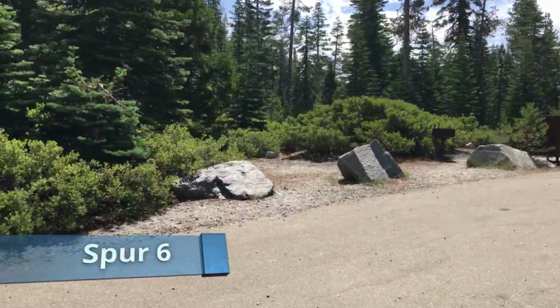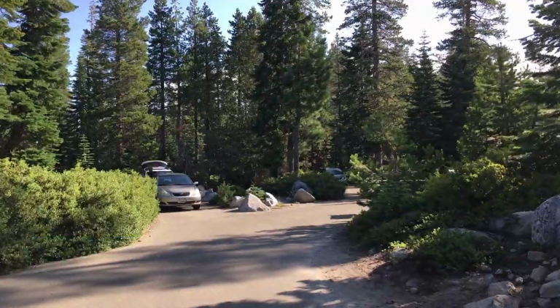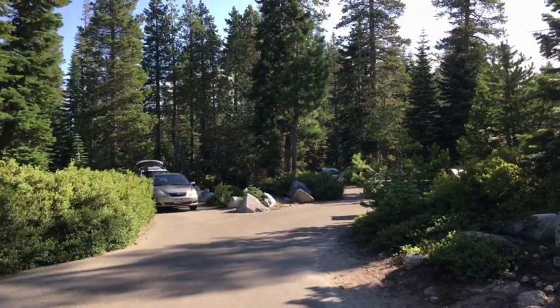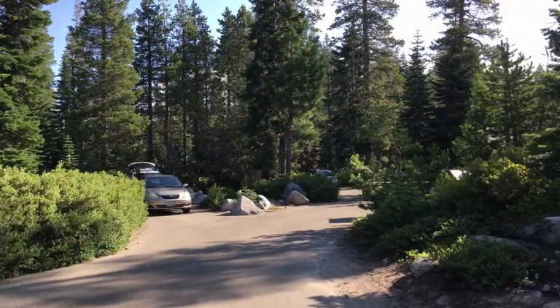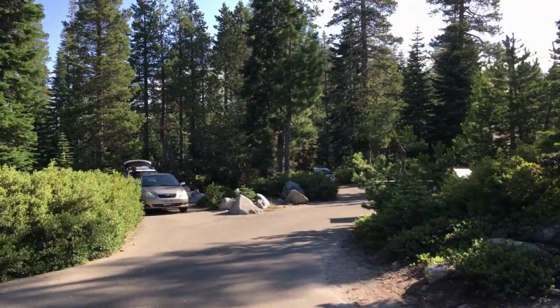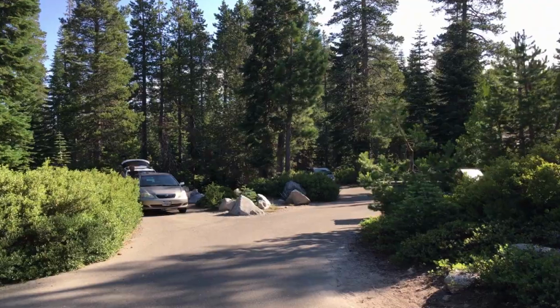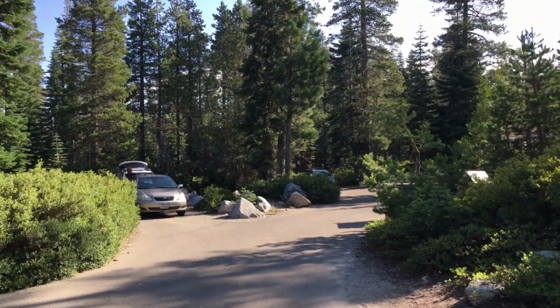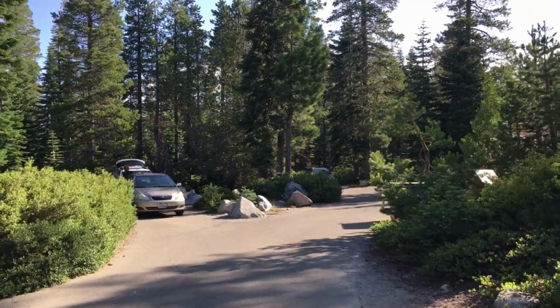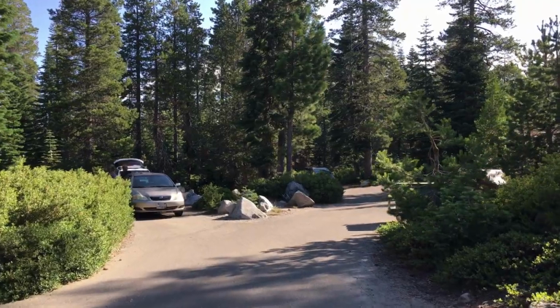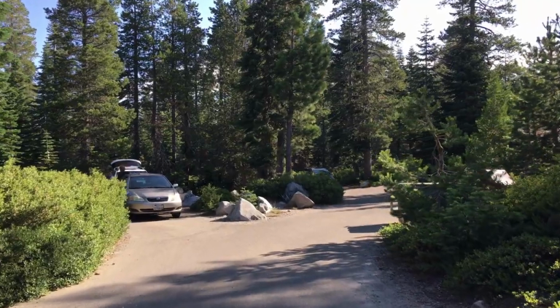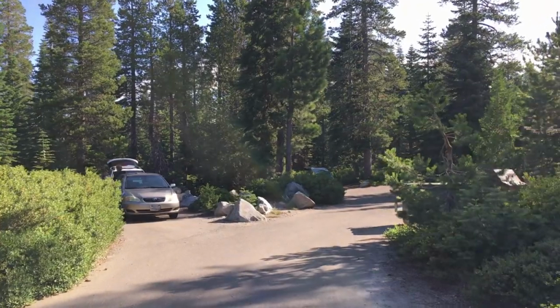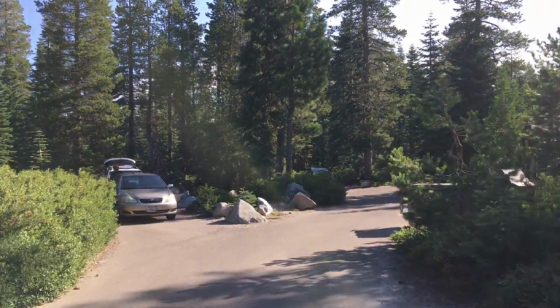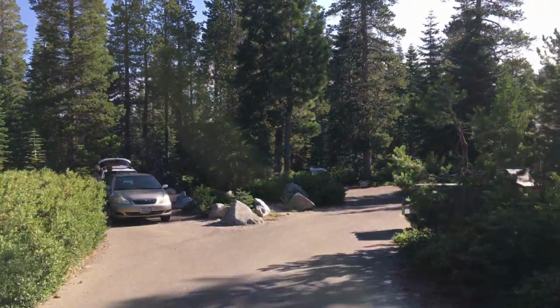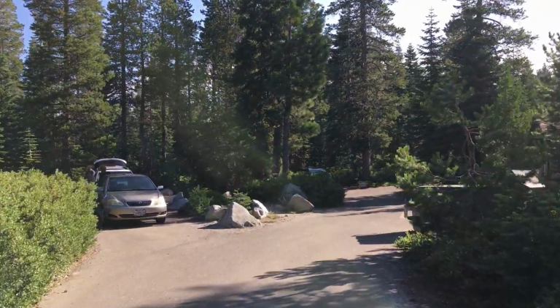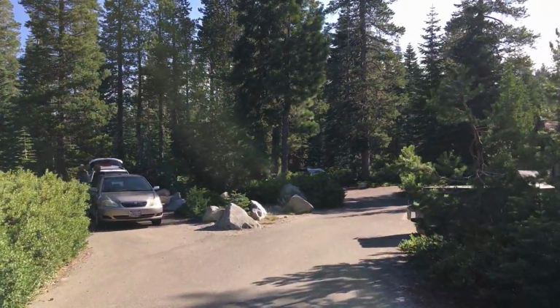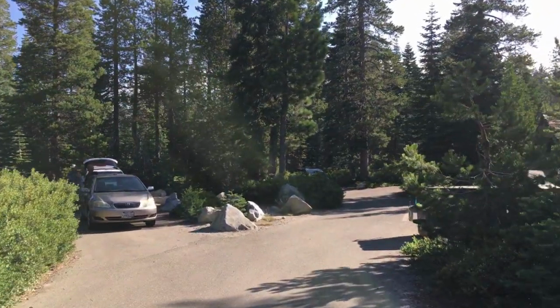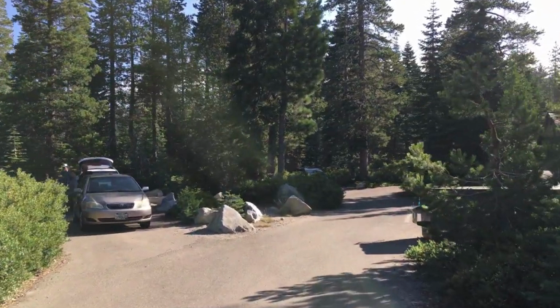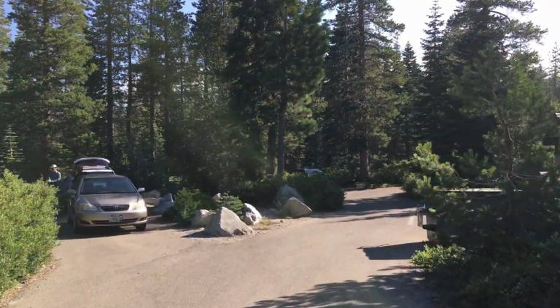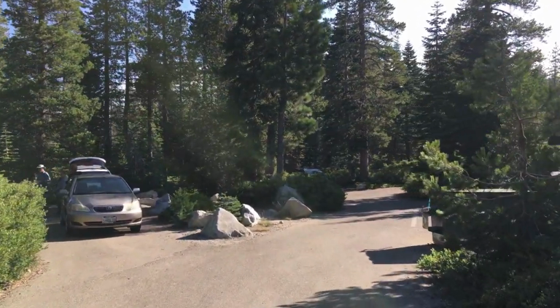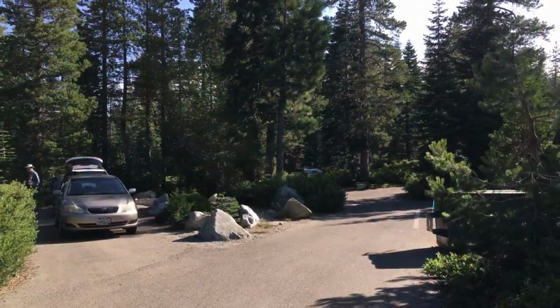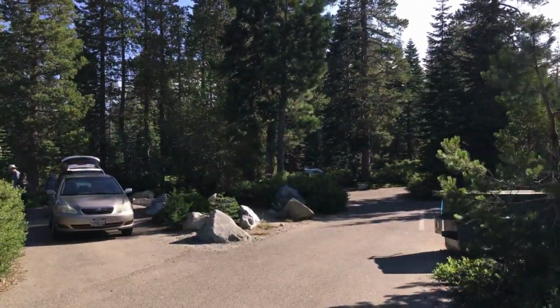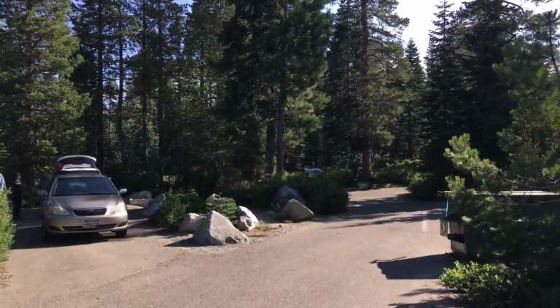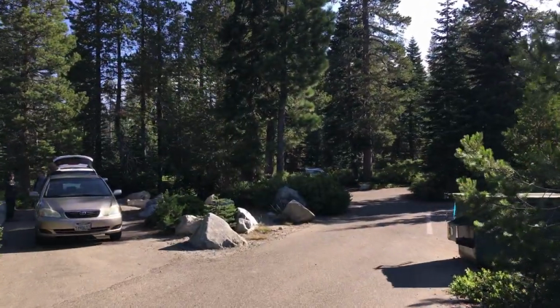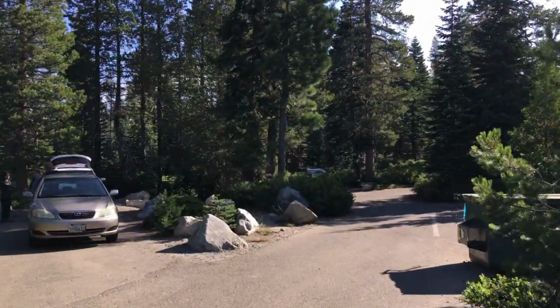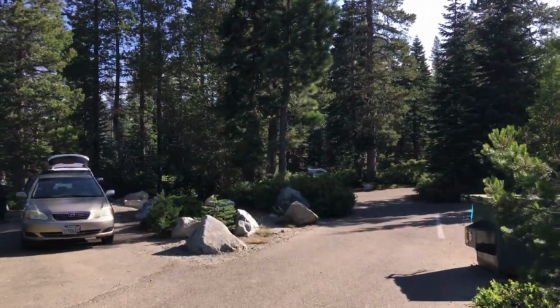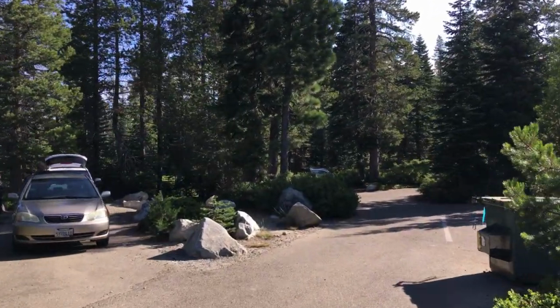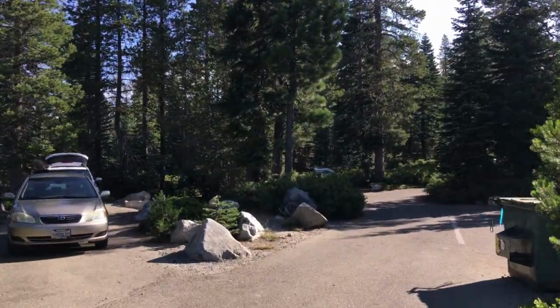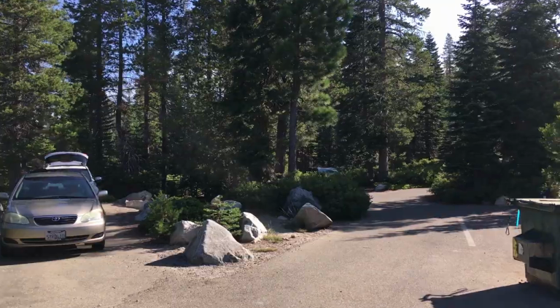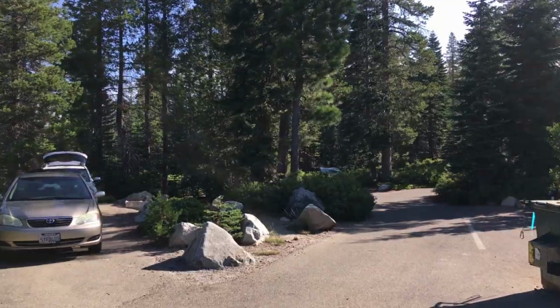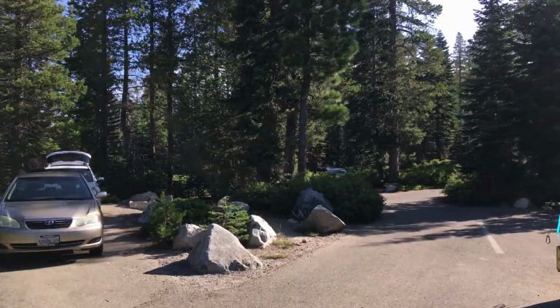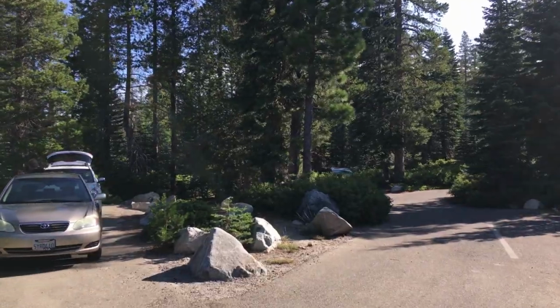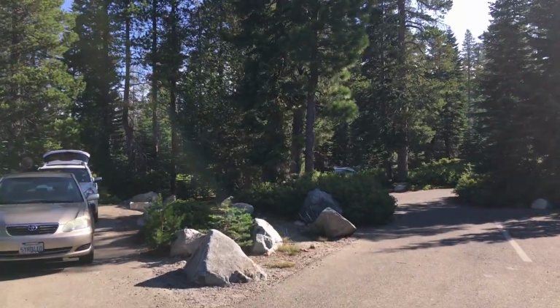Since the elevation here is about 6,500 feet, camping season for this campground is June through October, depending on snow.